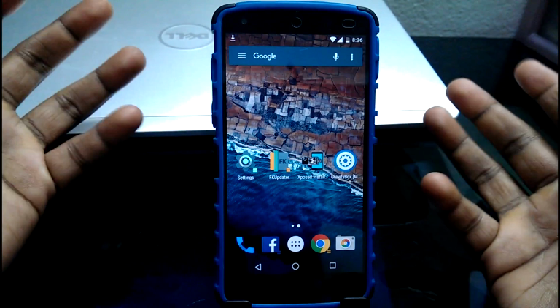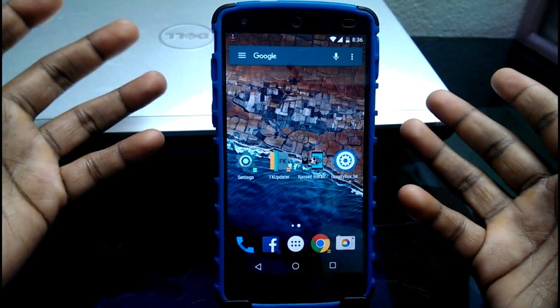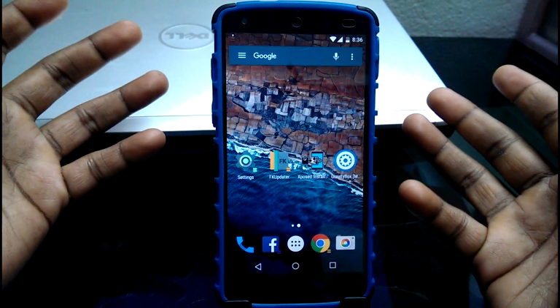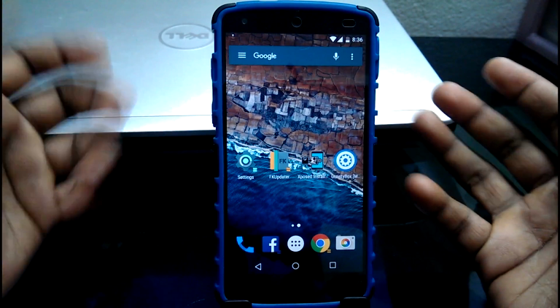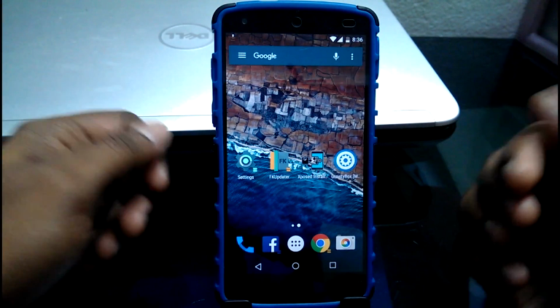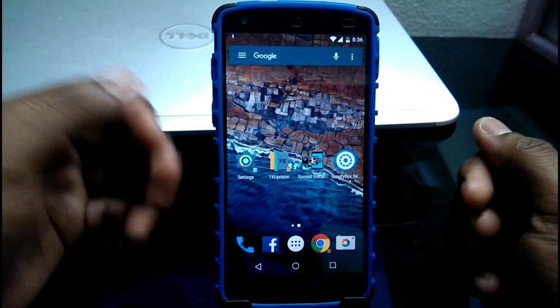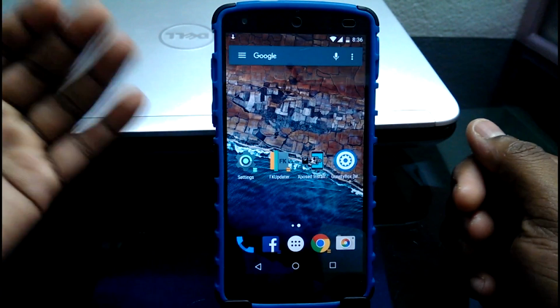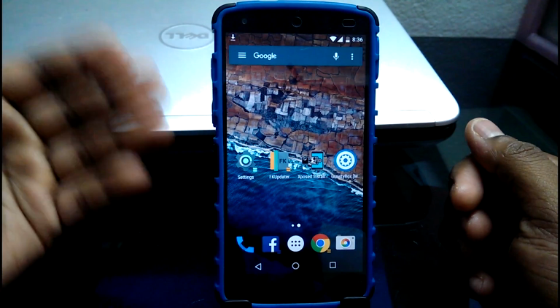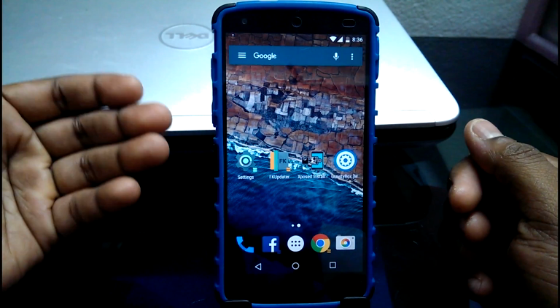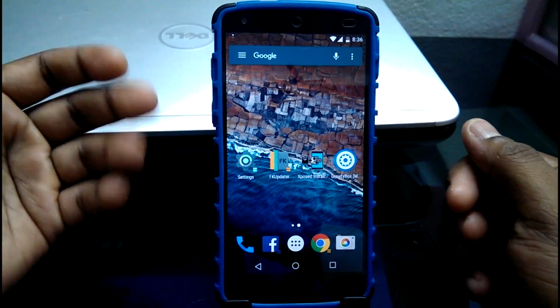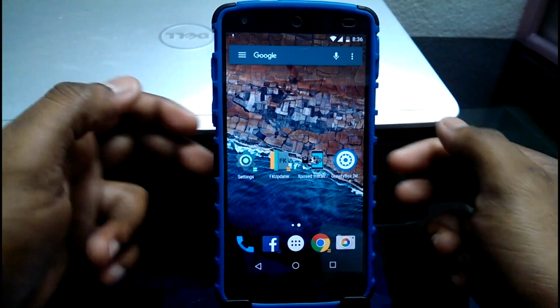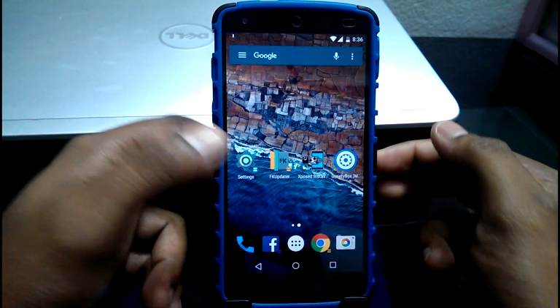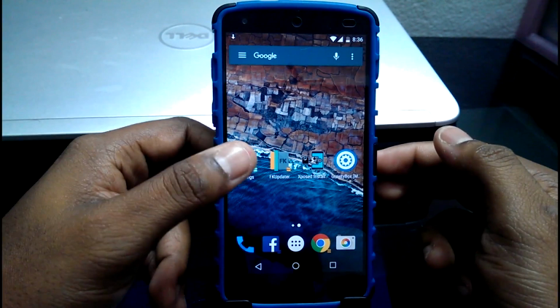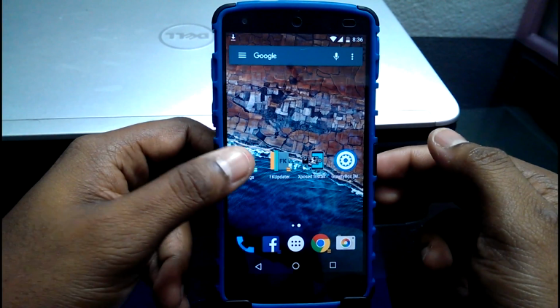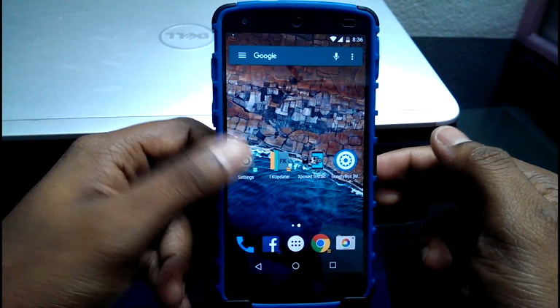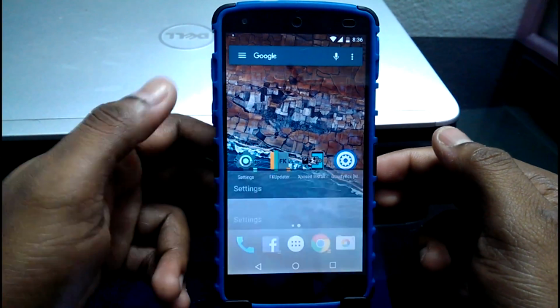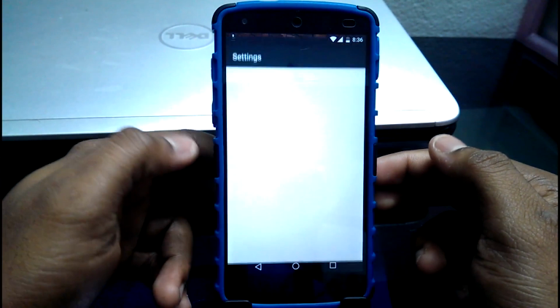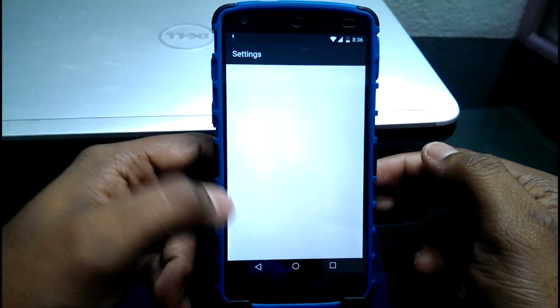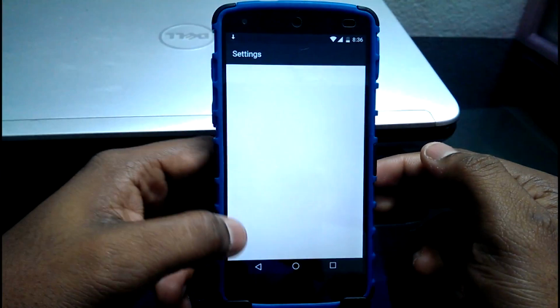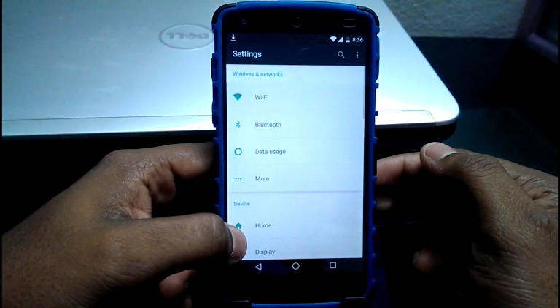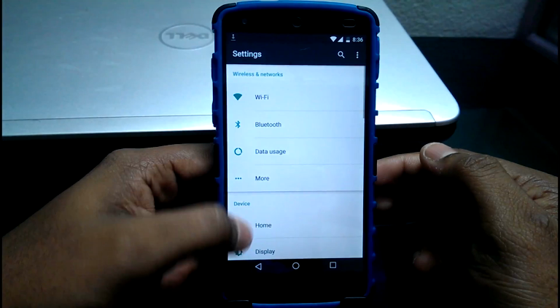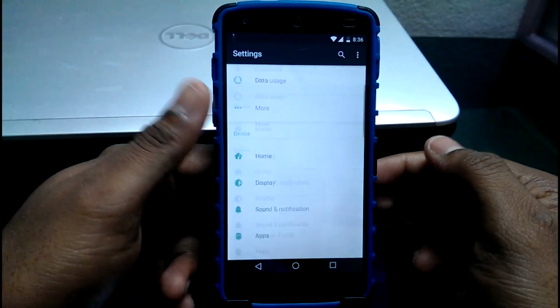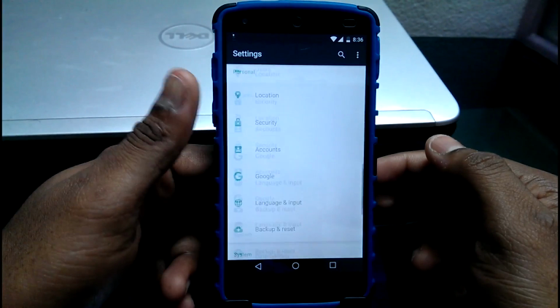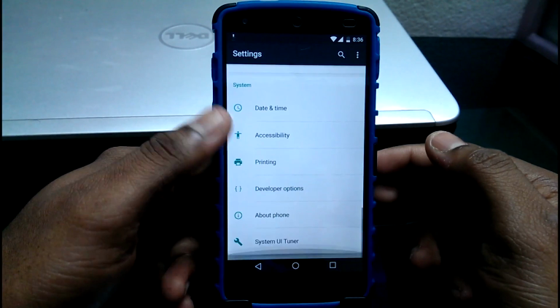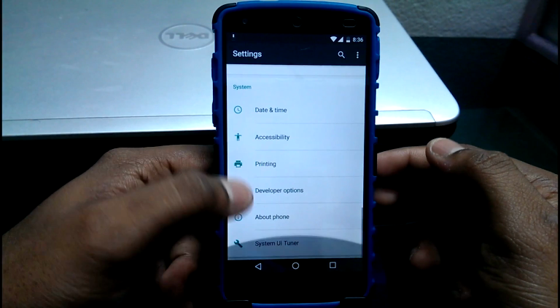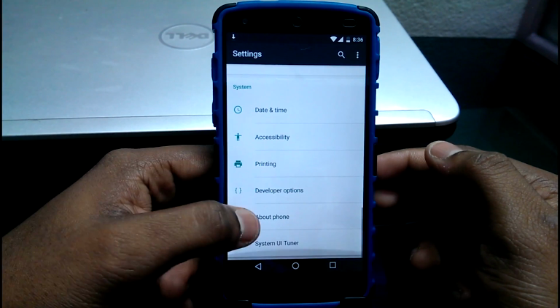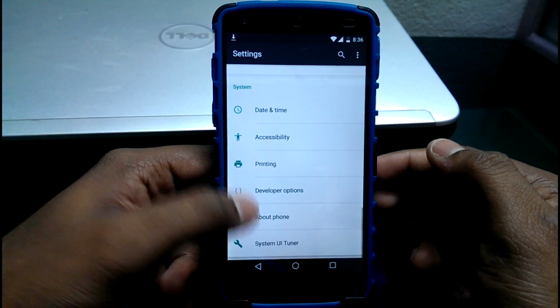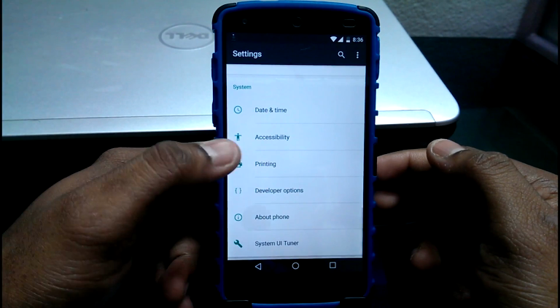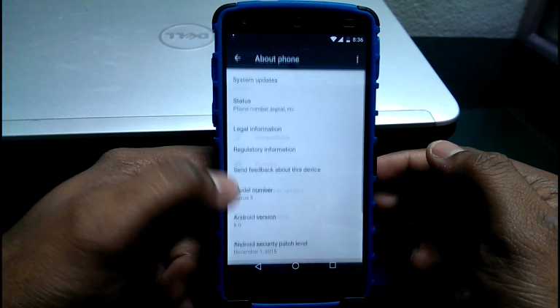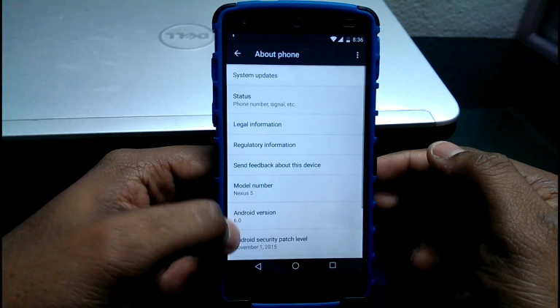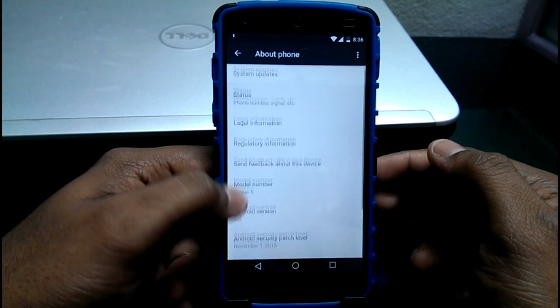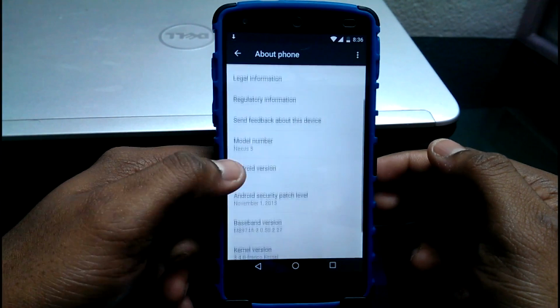As you guys can see, my Nexus 5 is currently running on stock Android Marshmallow 6.0.1.